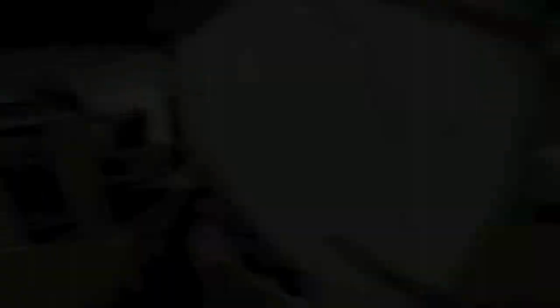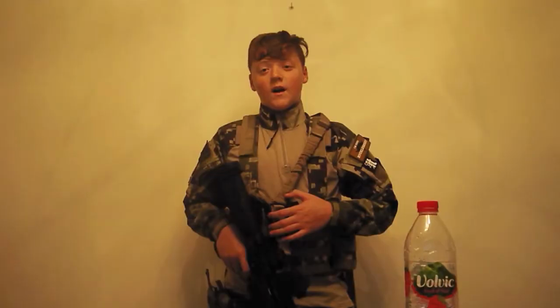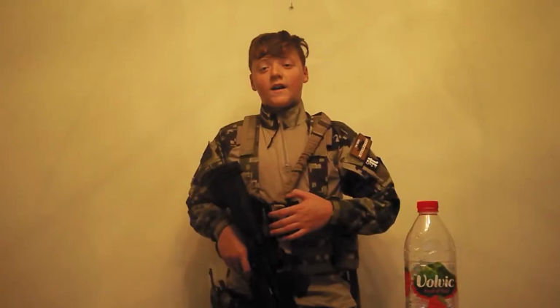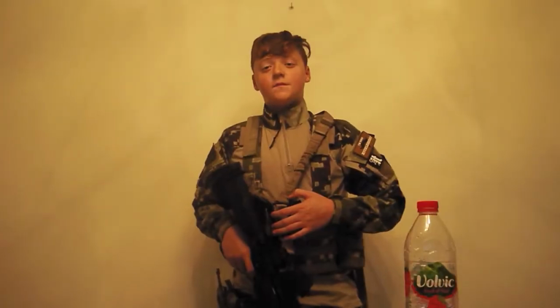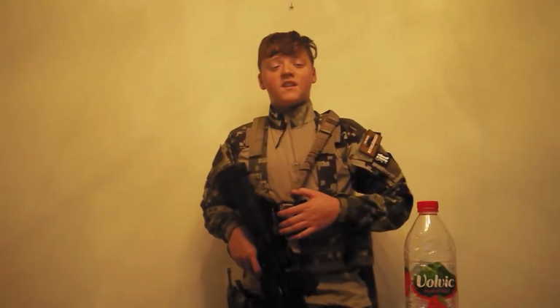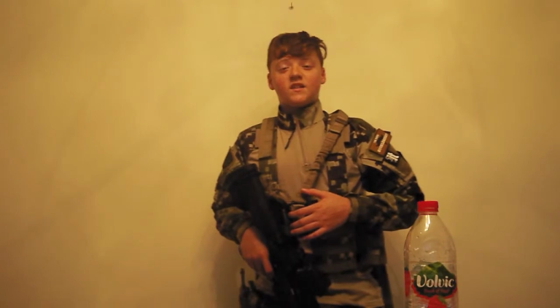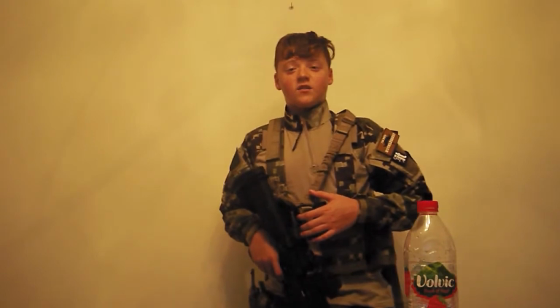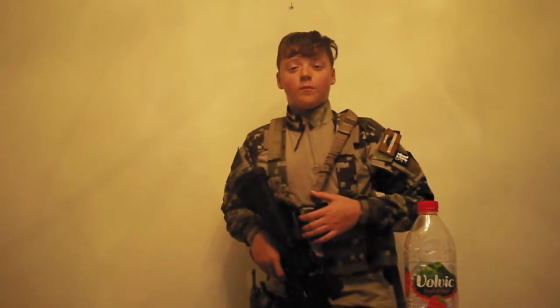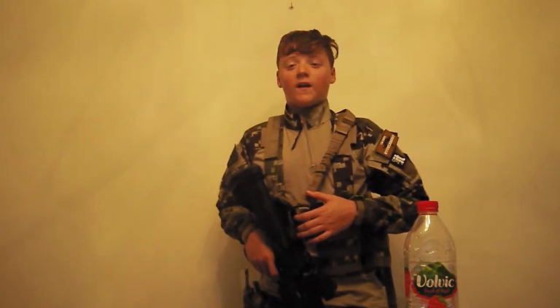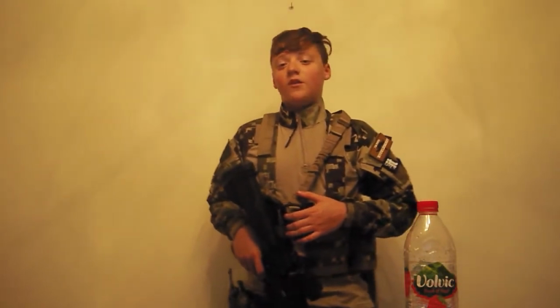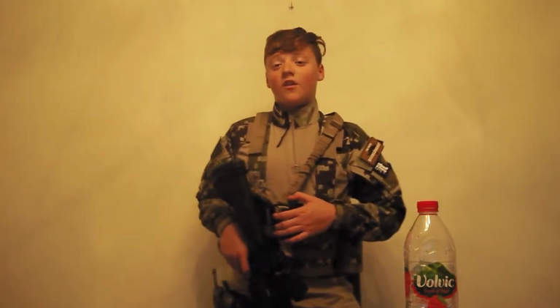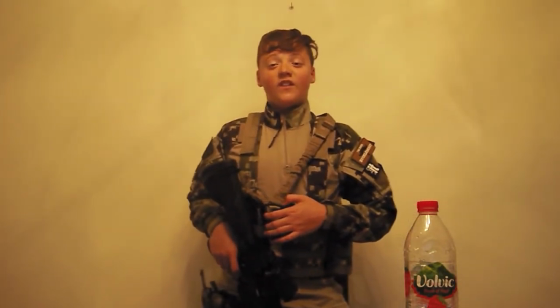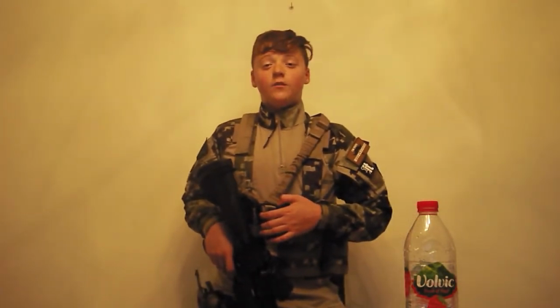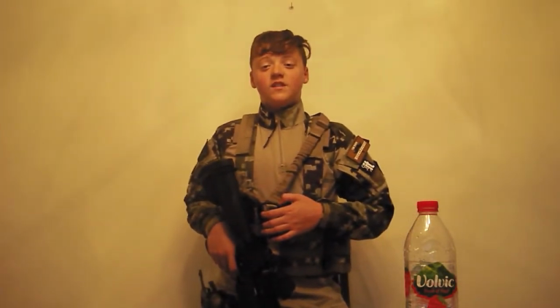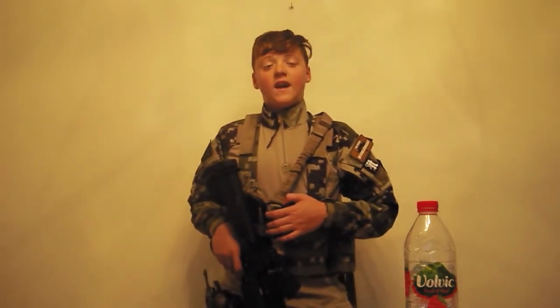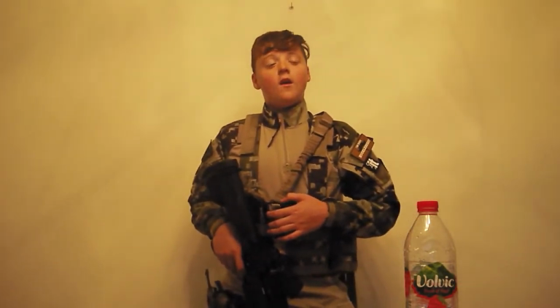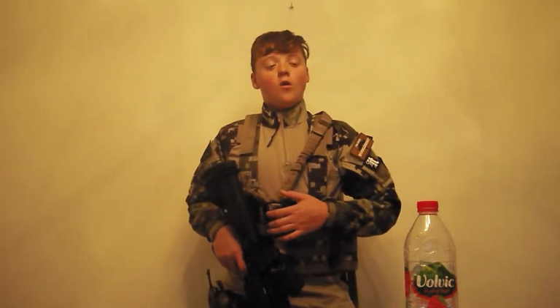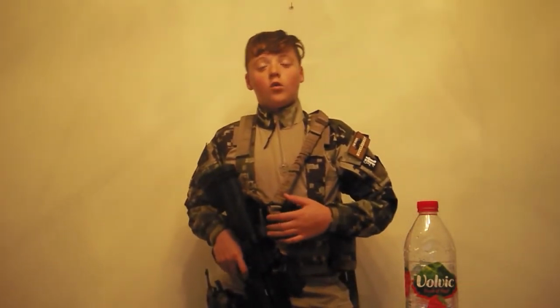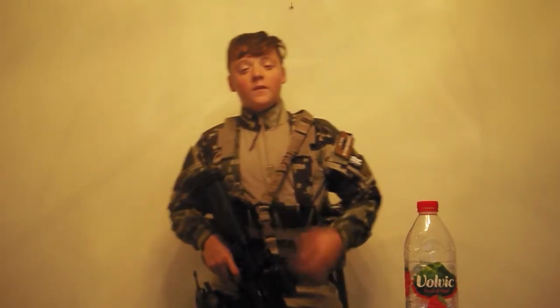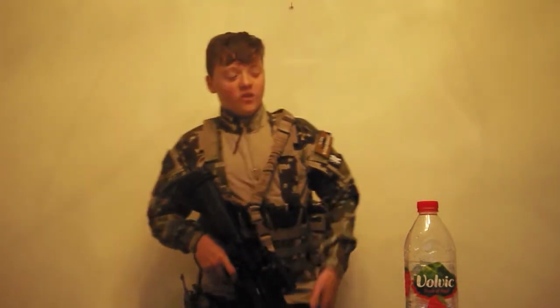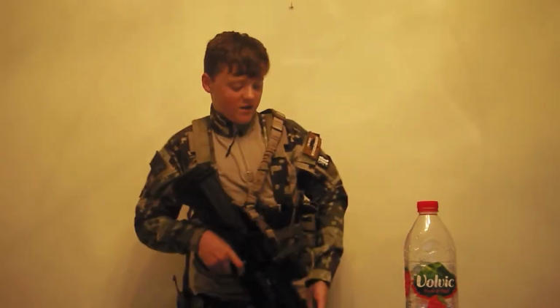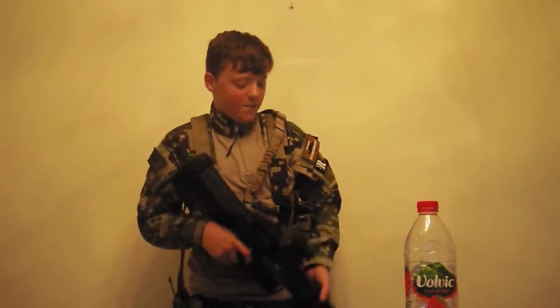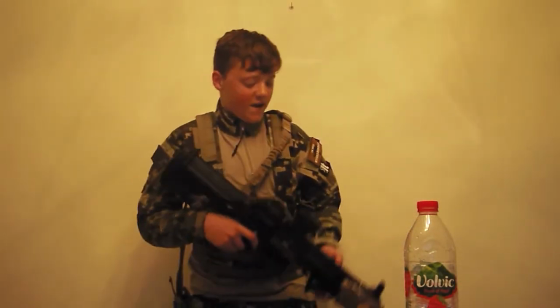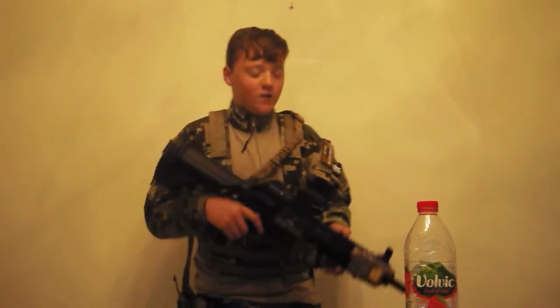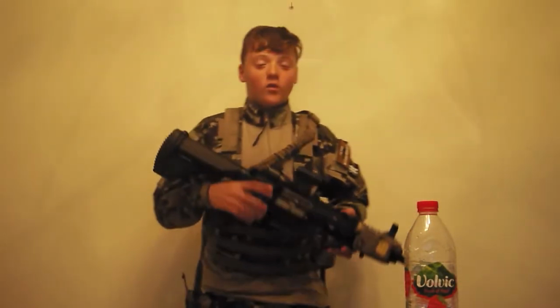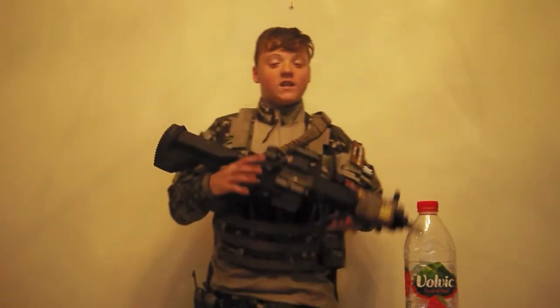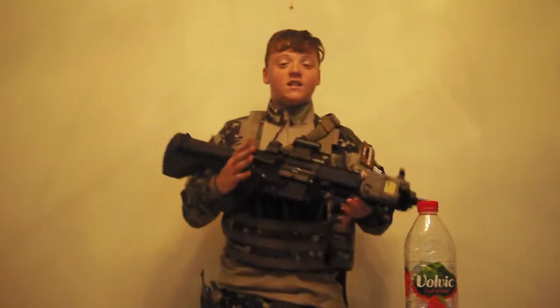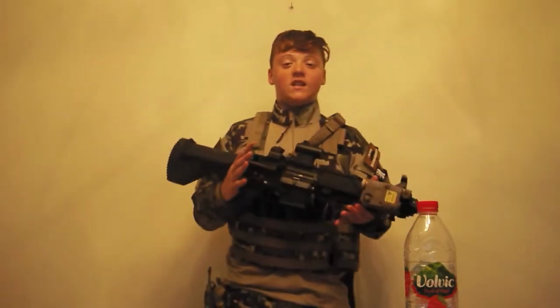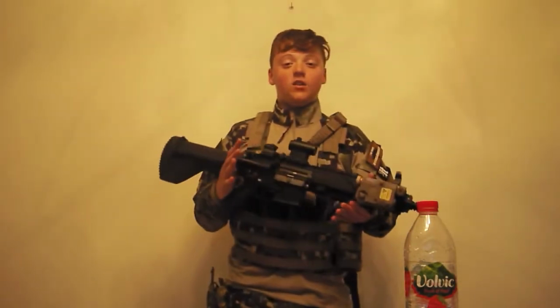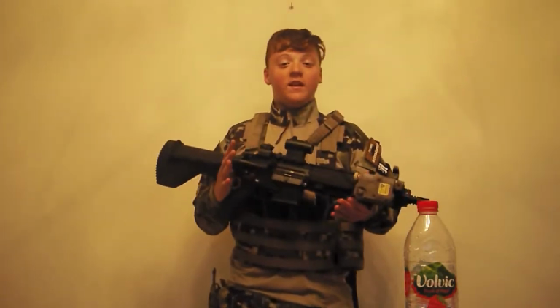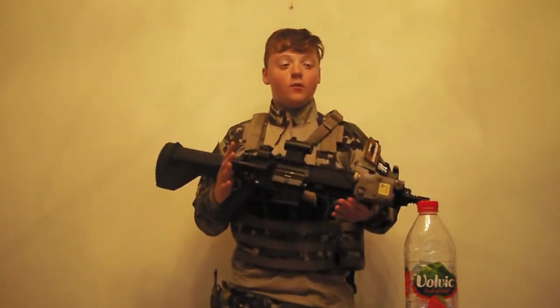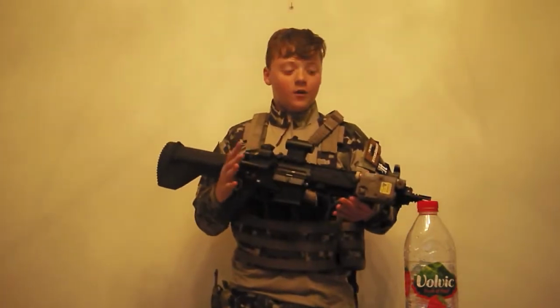Hi guys, it's myself back with another video, and today we're going to be looking at my indoor slash CQB loadout.